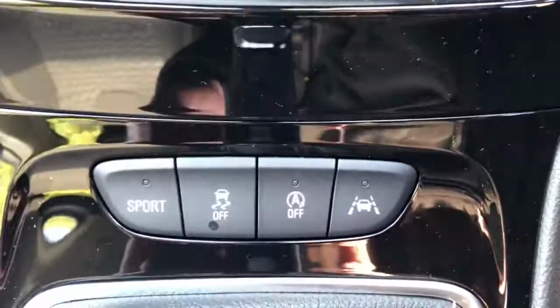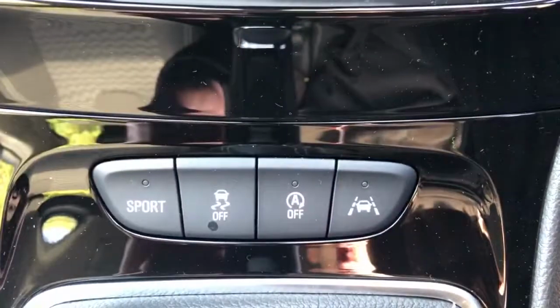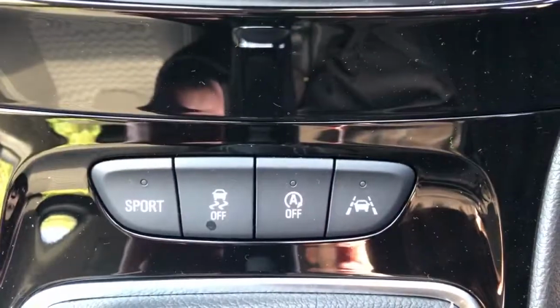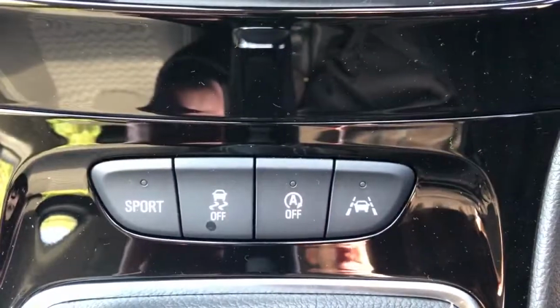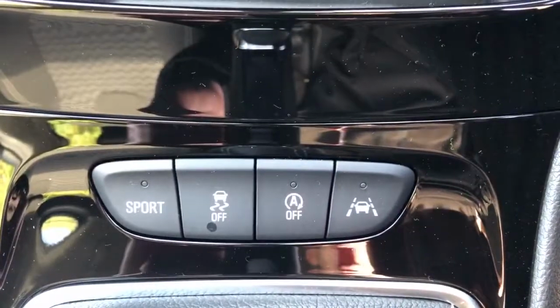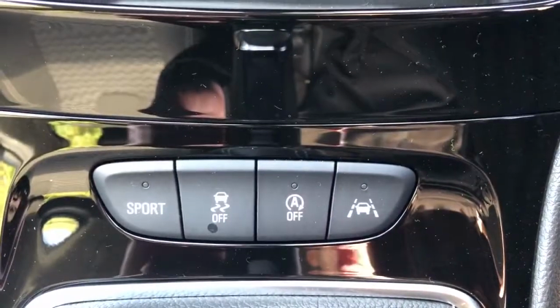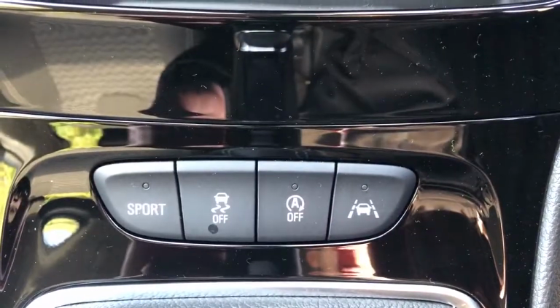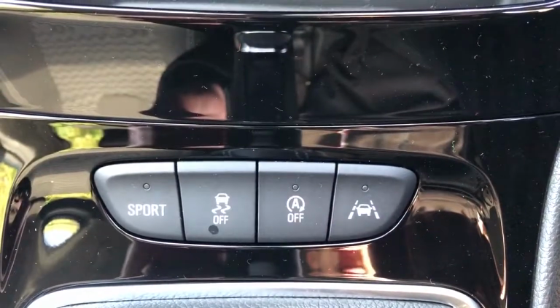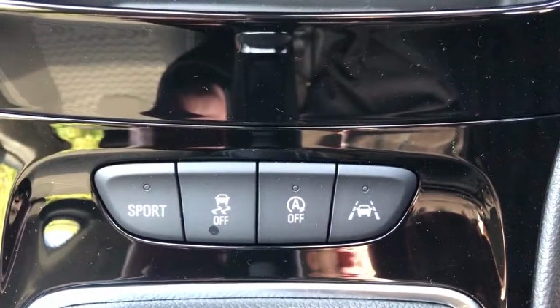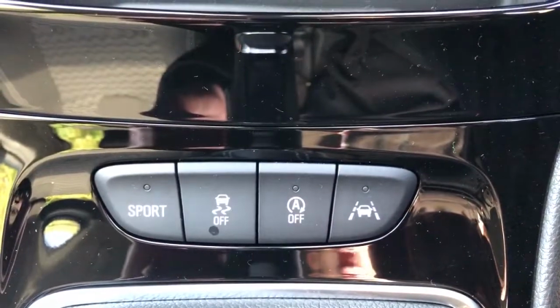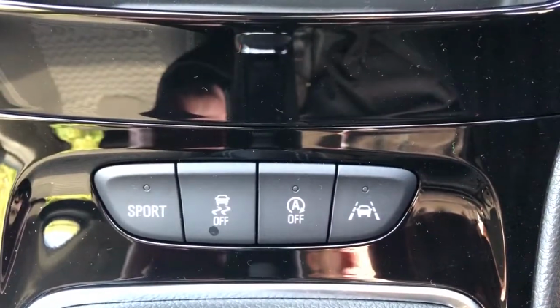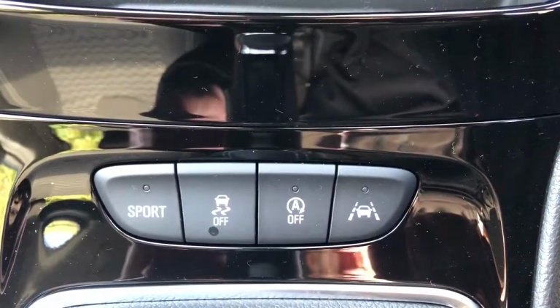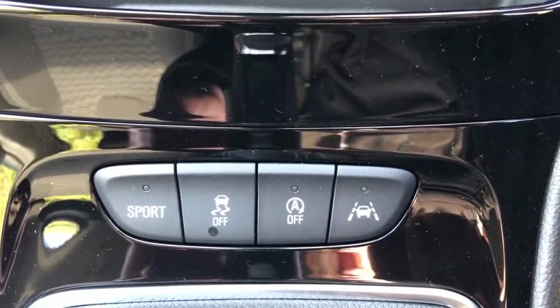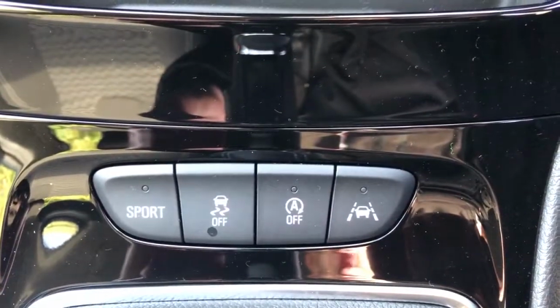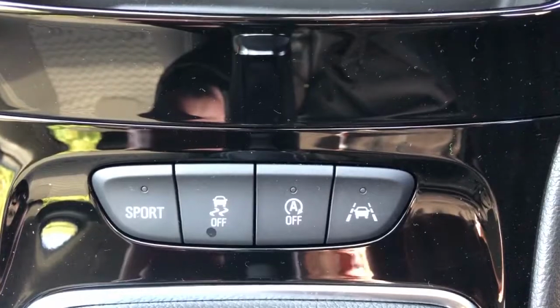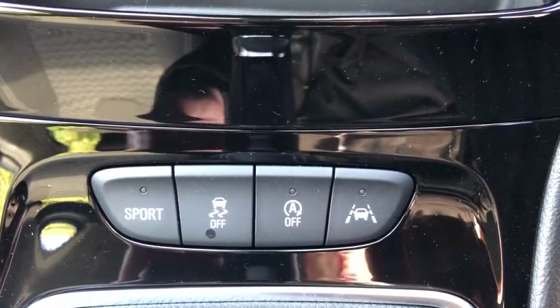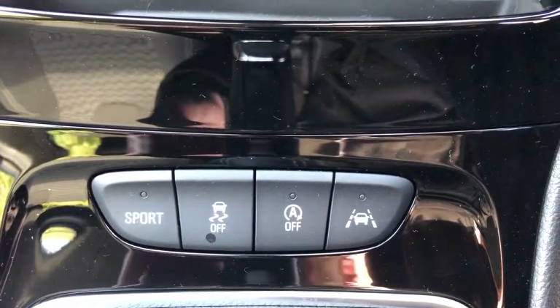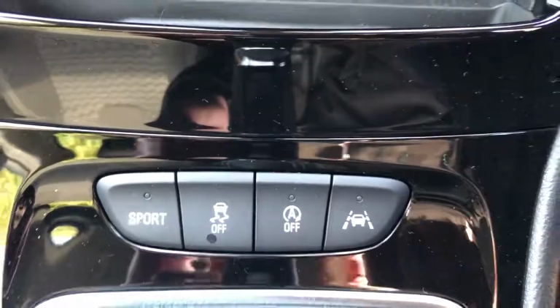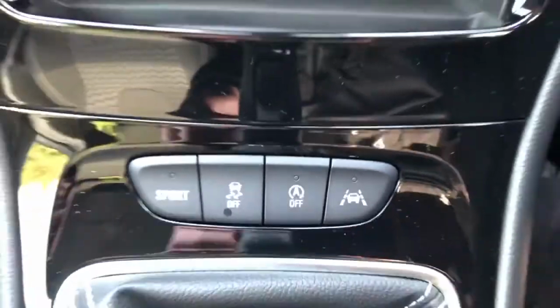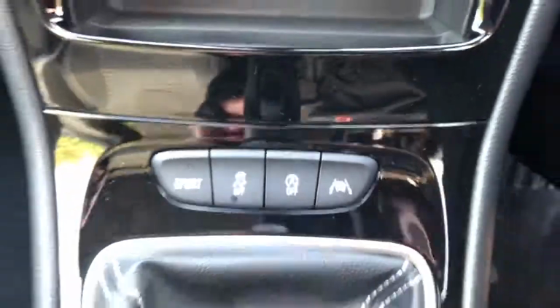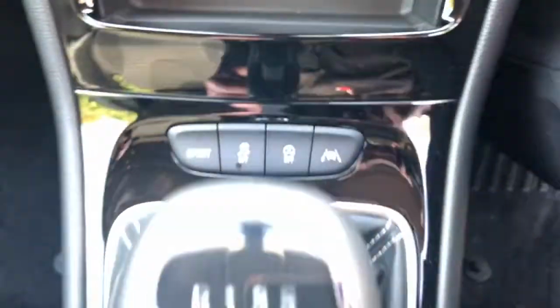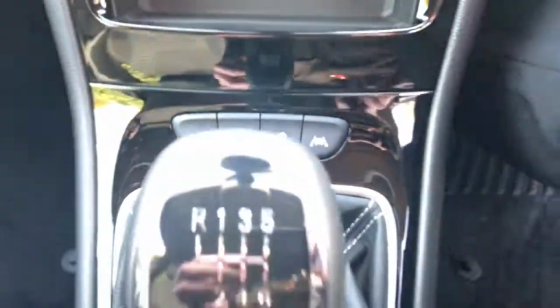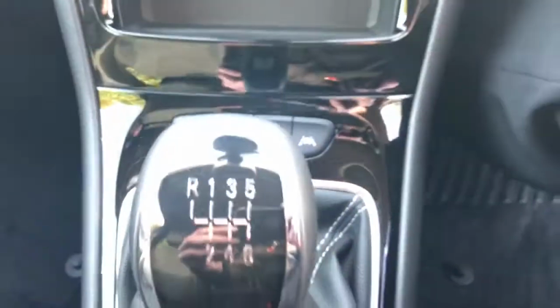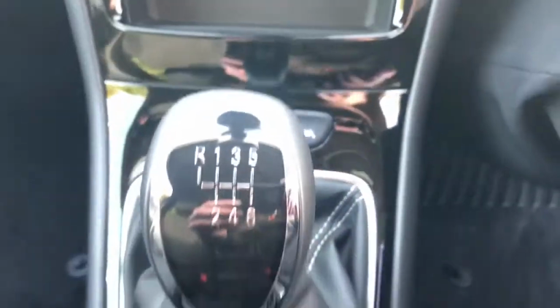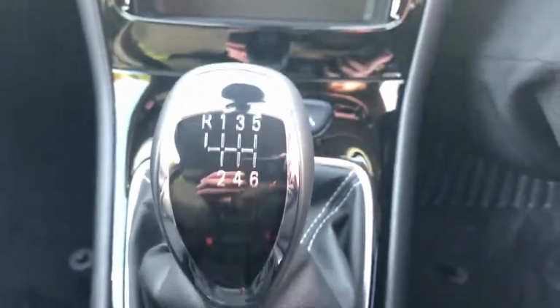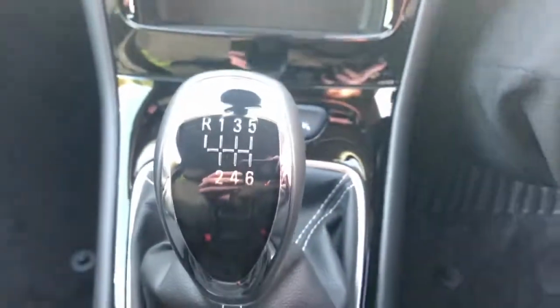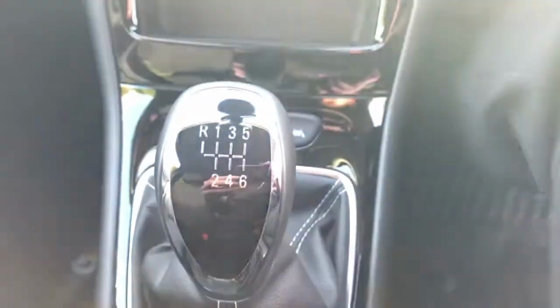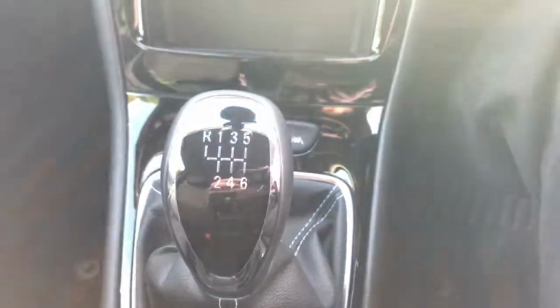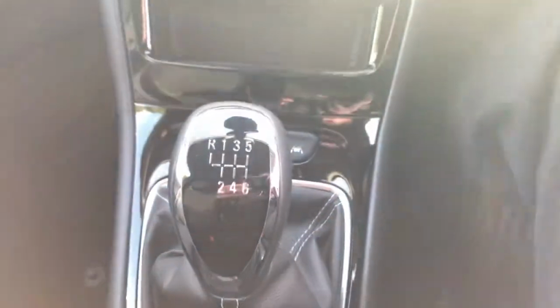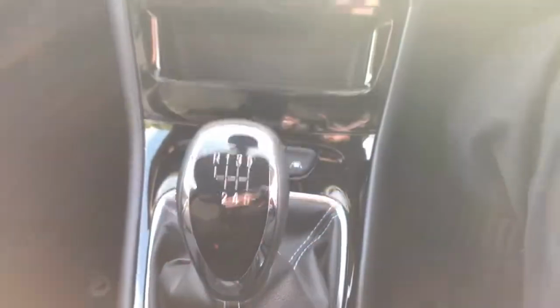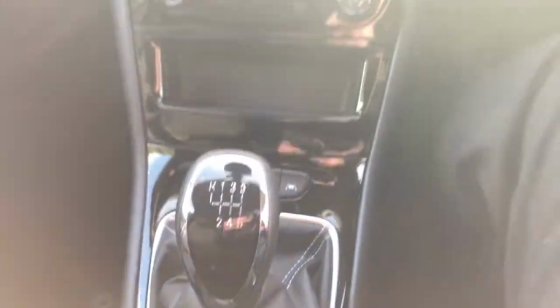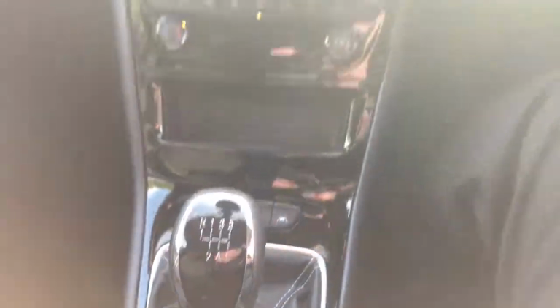Auto stop-start, lane change warning system, and a sport mode. This is a 6-speed manual.